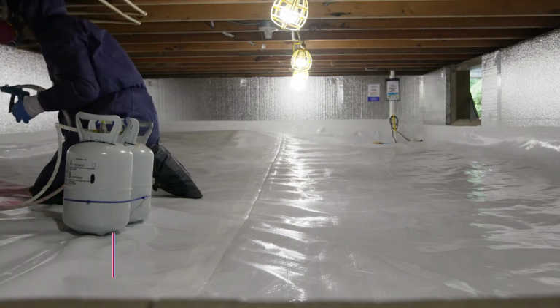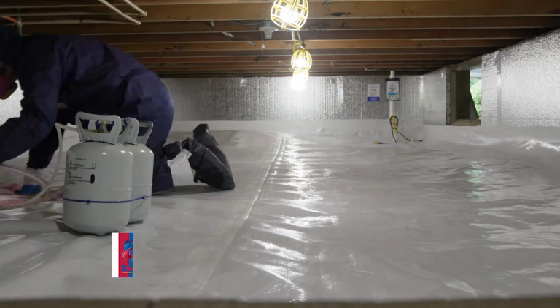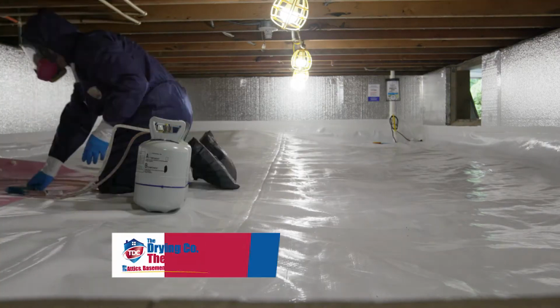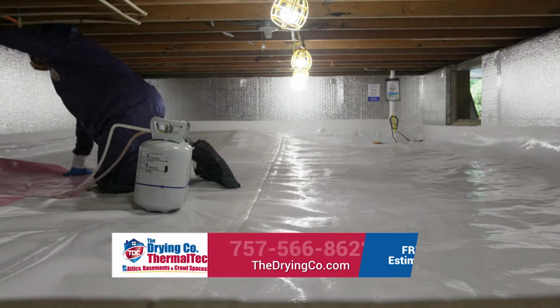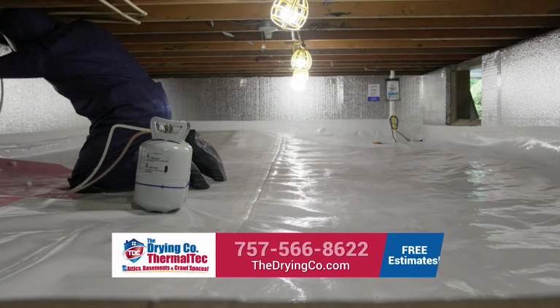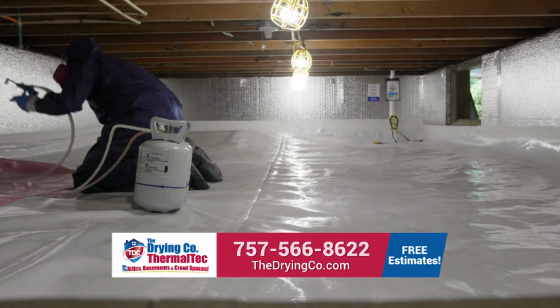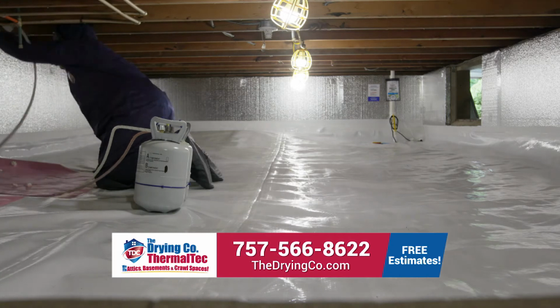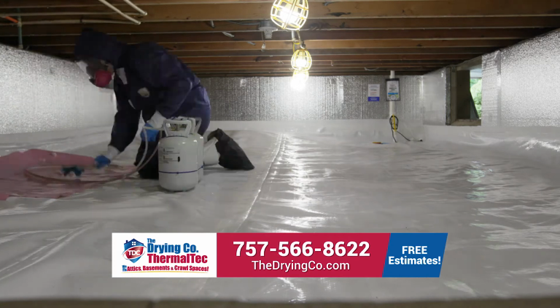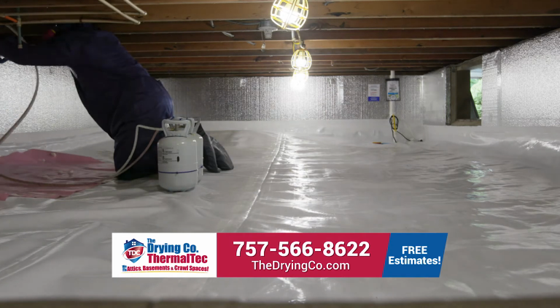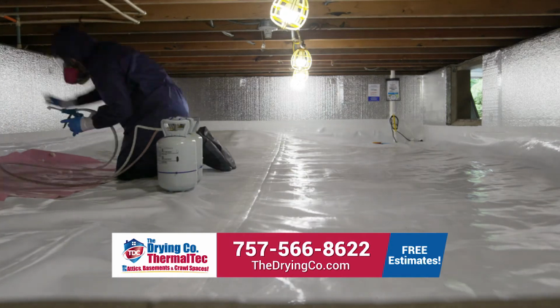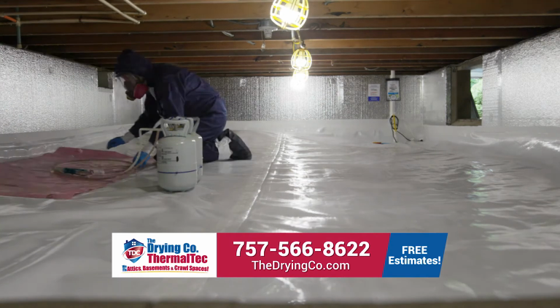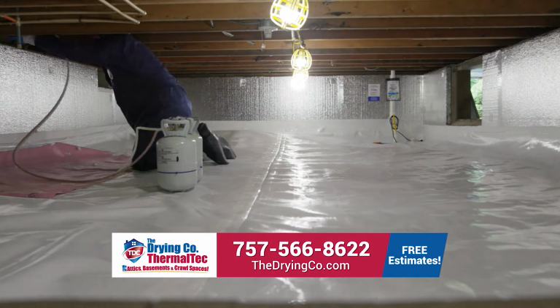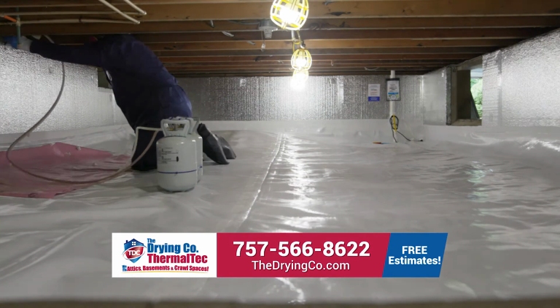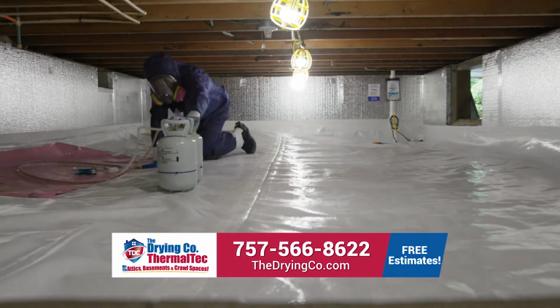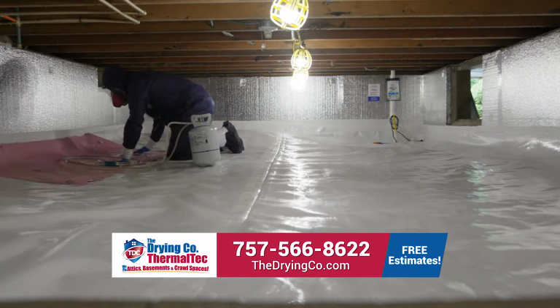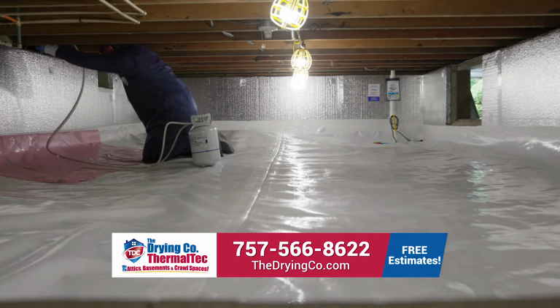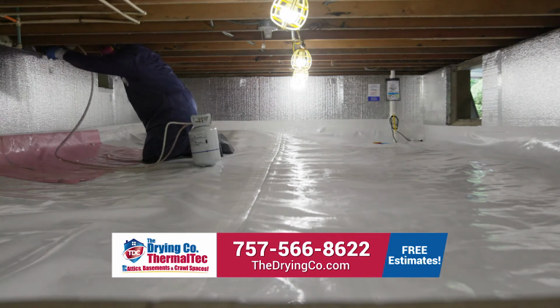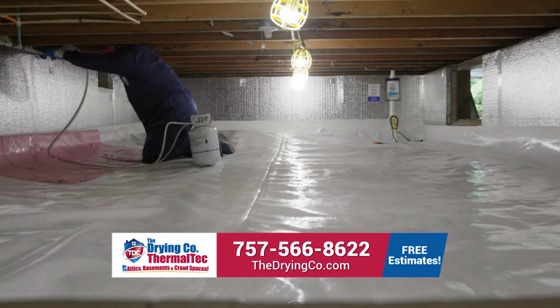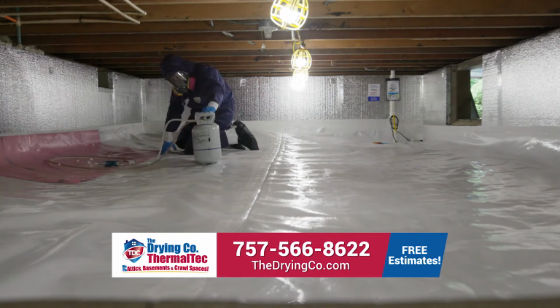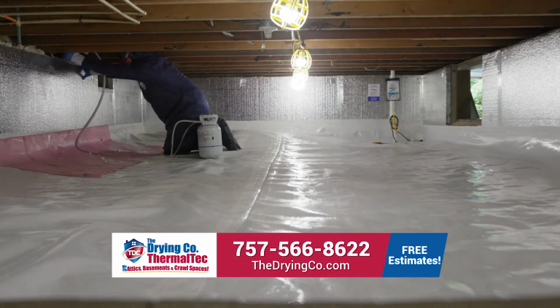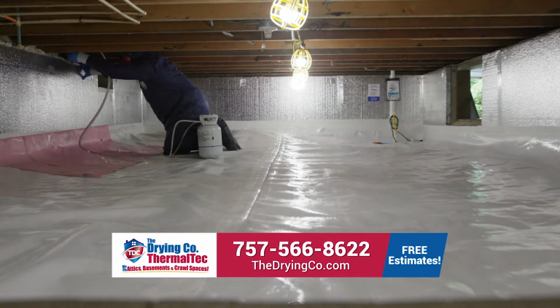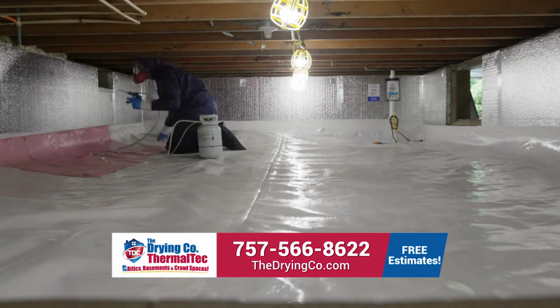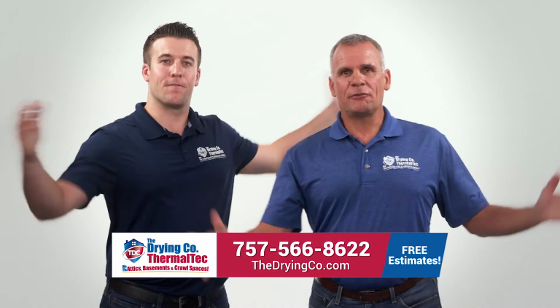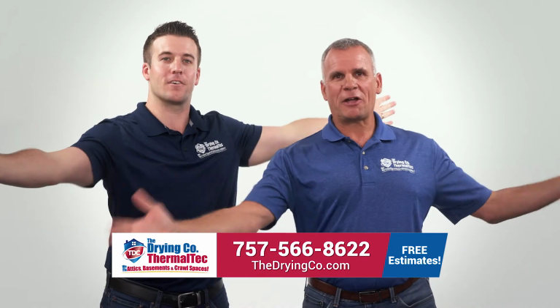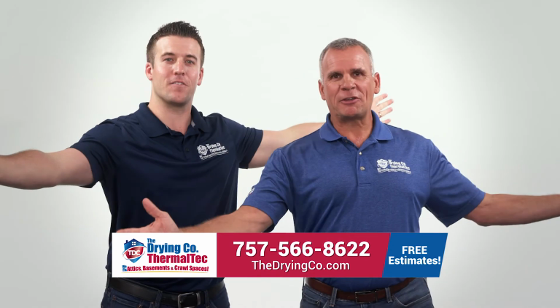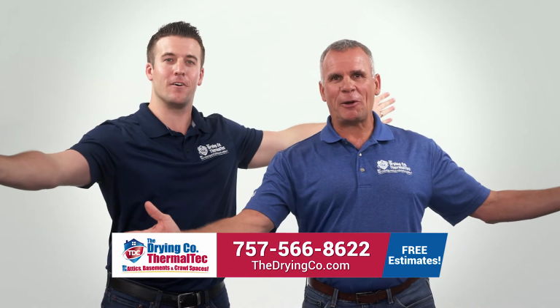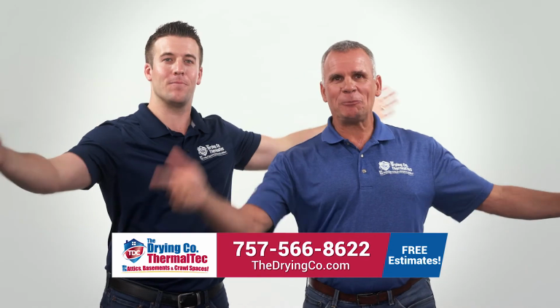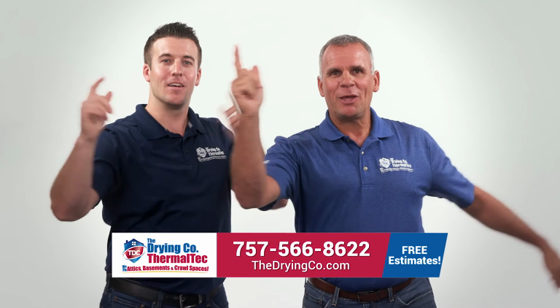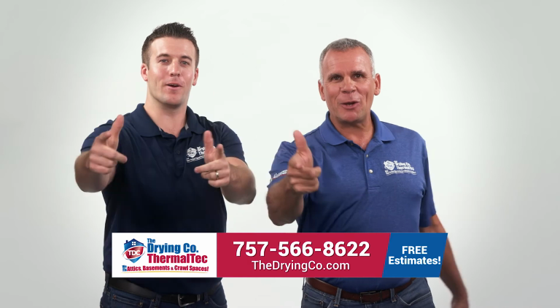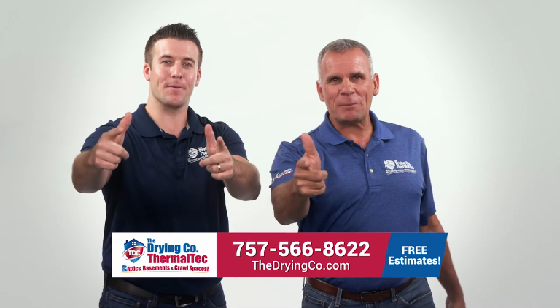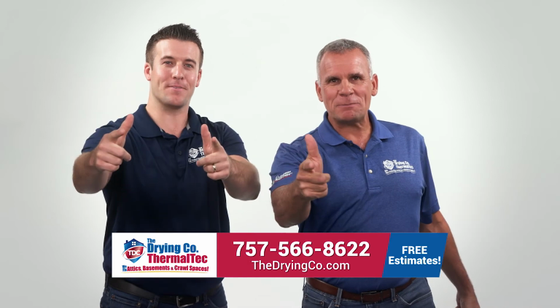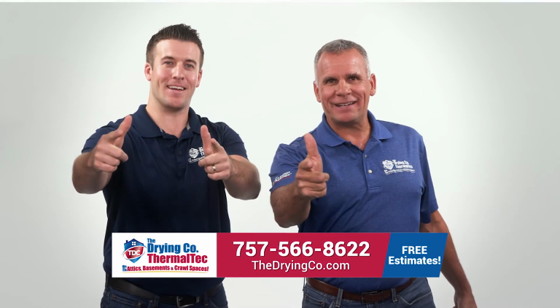Visit us at thedryingco.com, or call us to schedule your free crawl space inspection and estimate. For a comfortable home, we're your best bet!